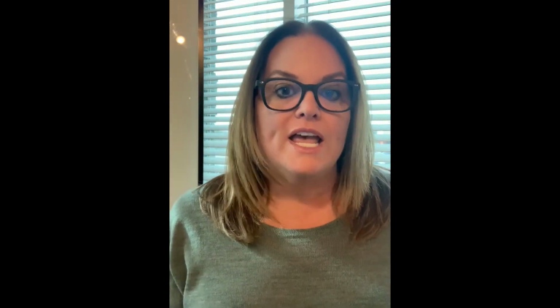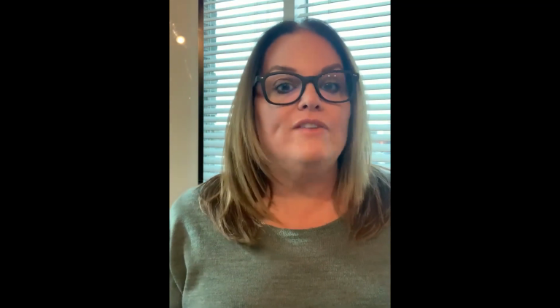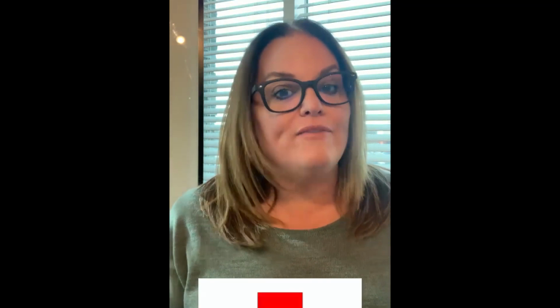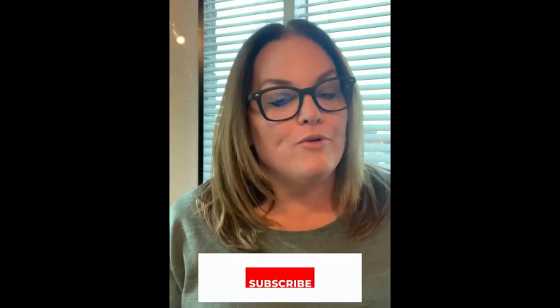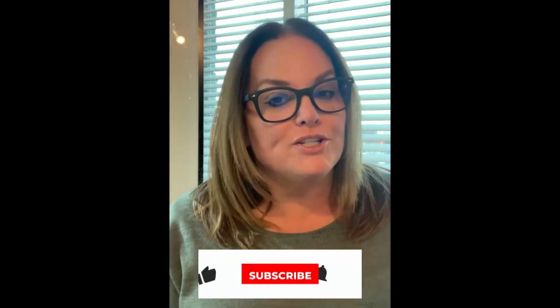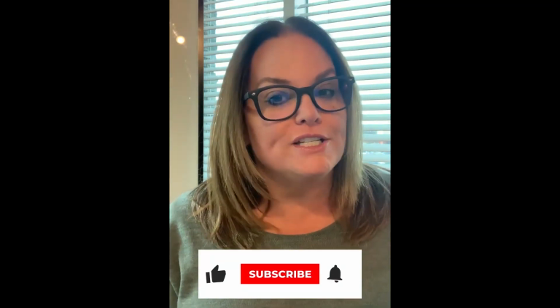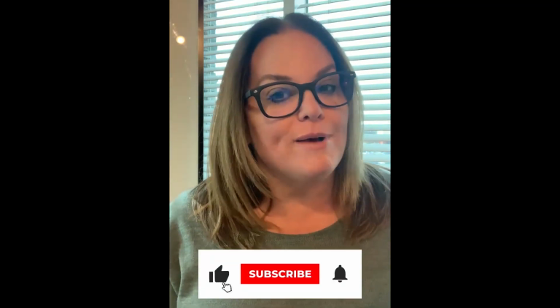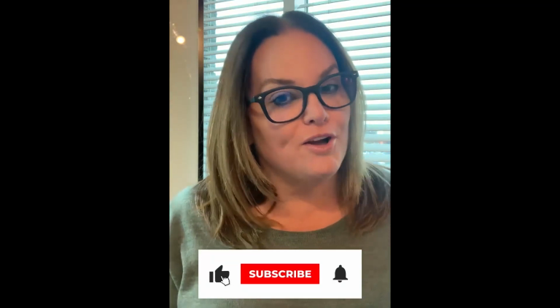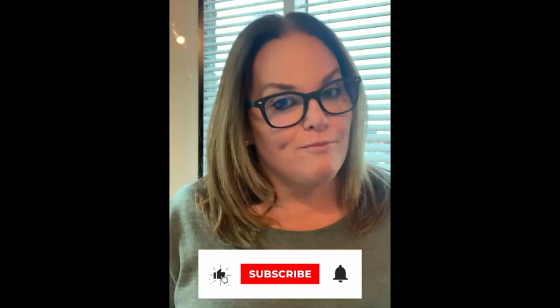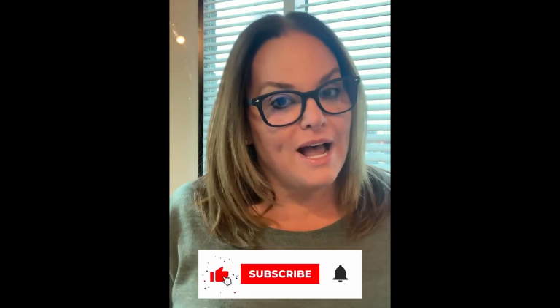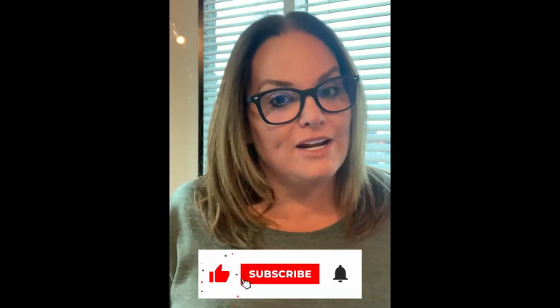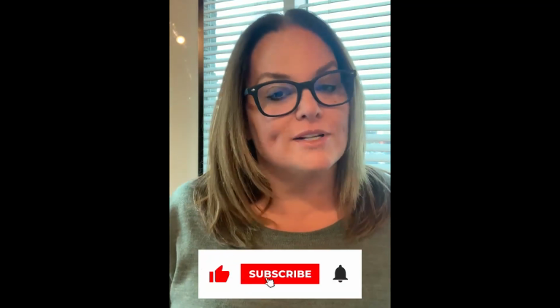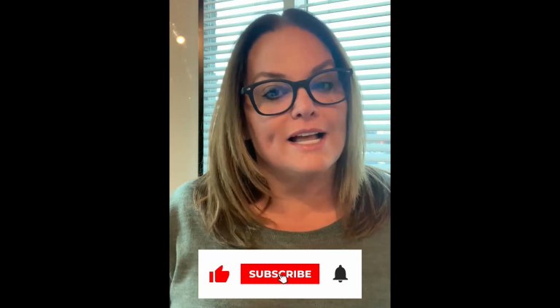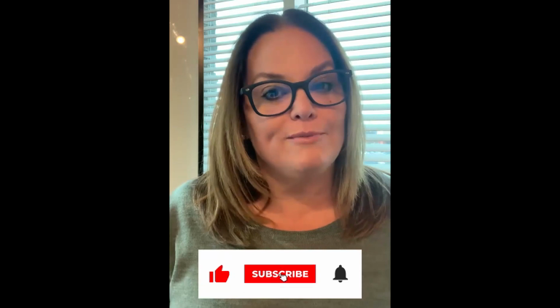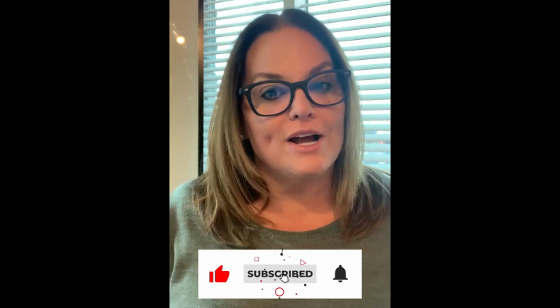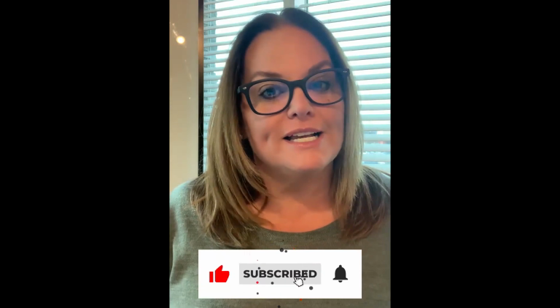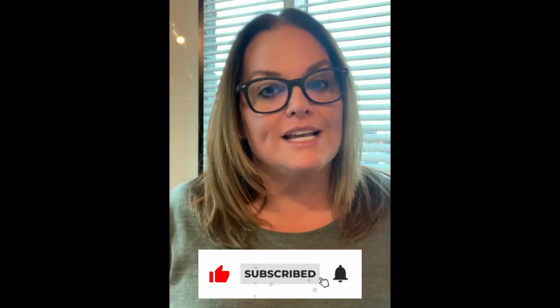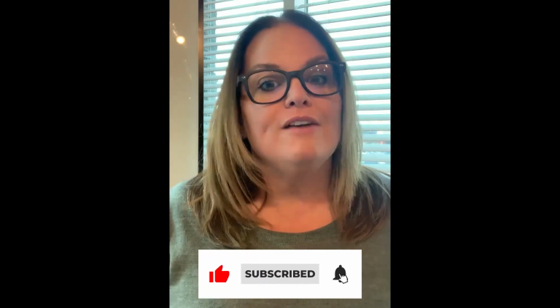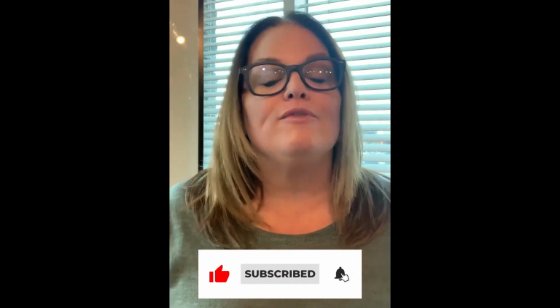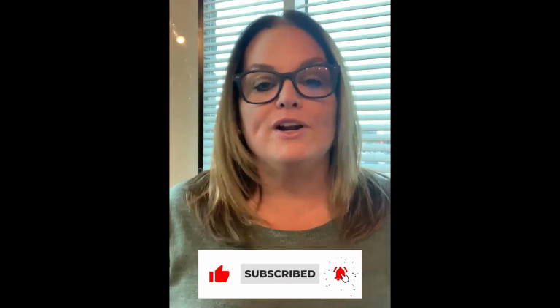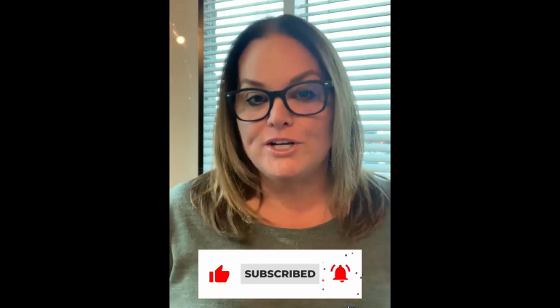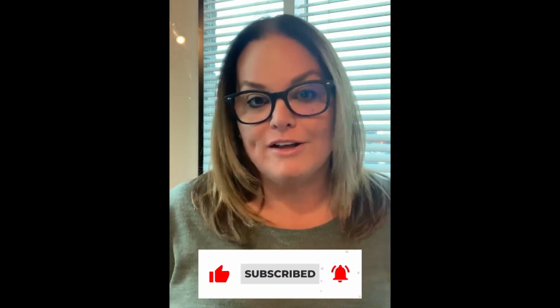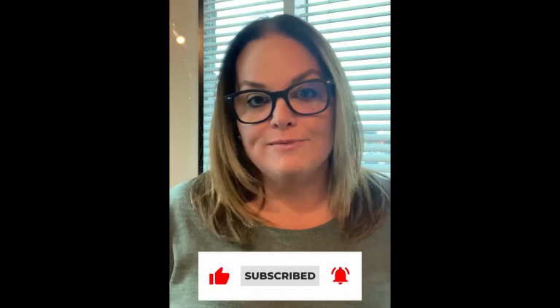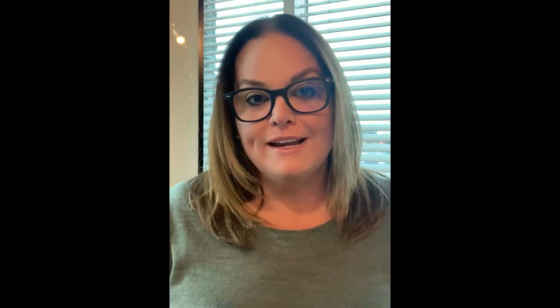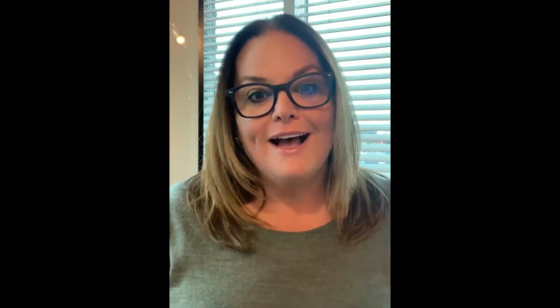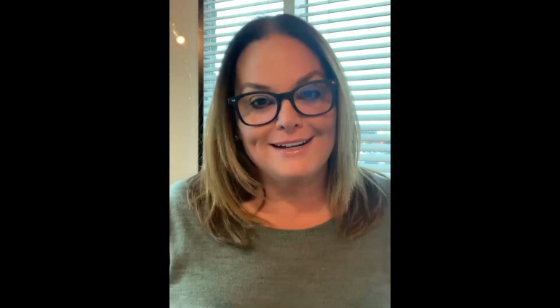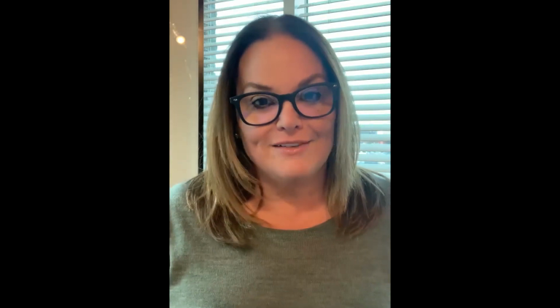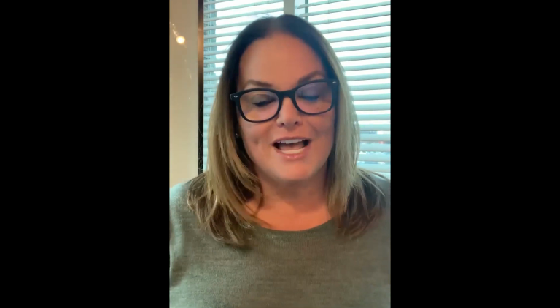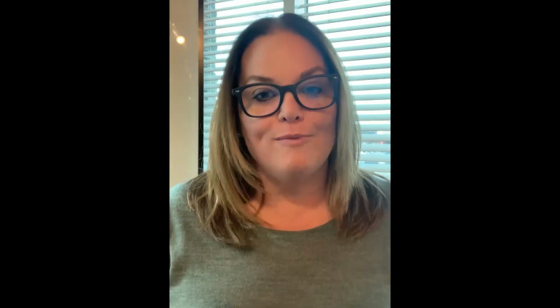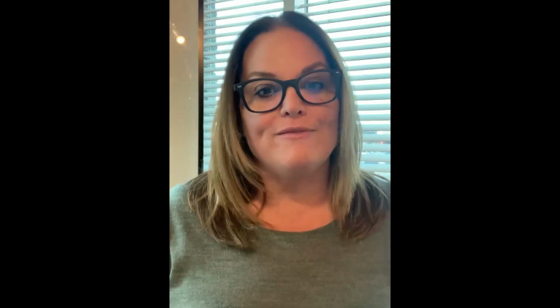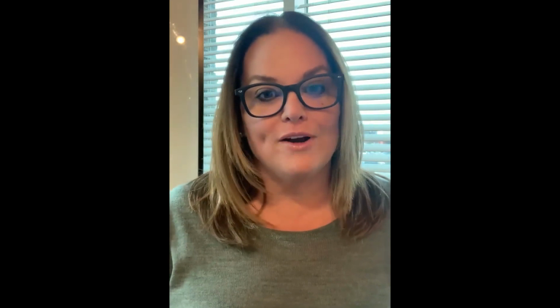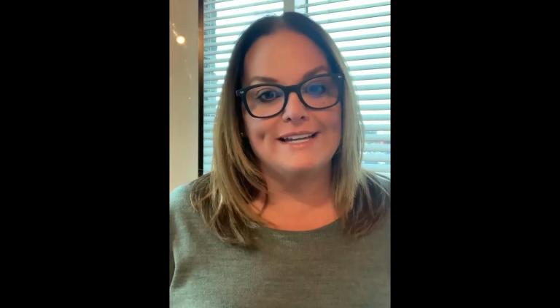If you have any questions about the home buying or selling process, feel free to reach out to me. I'd love to help. Have a great day.